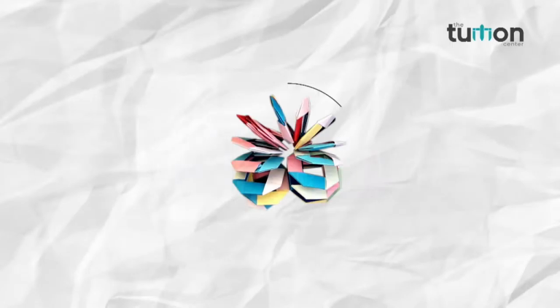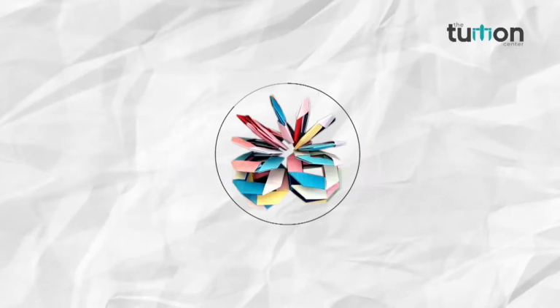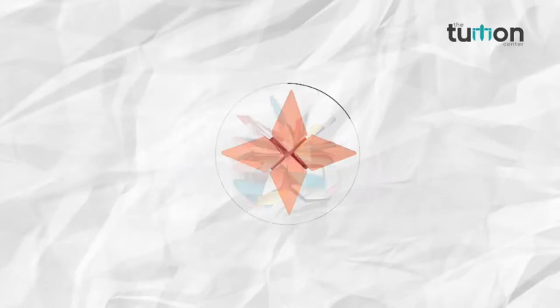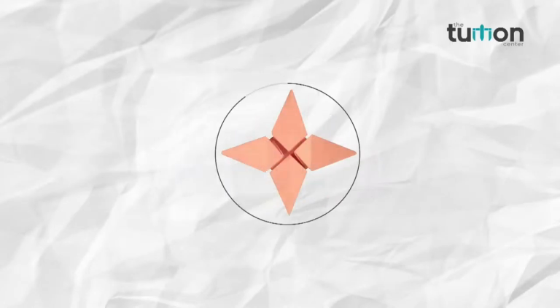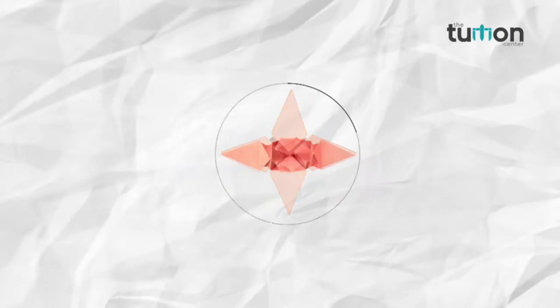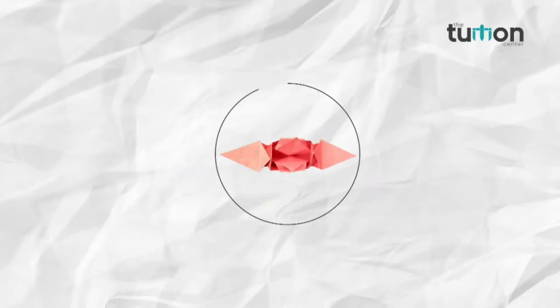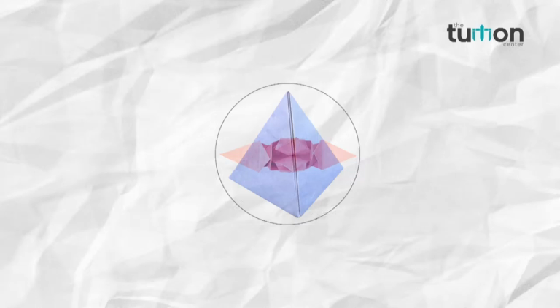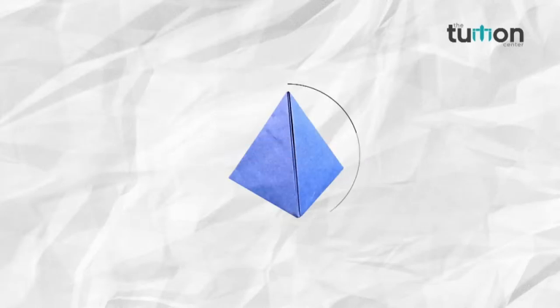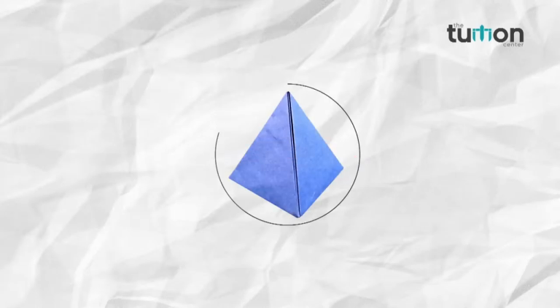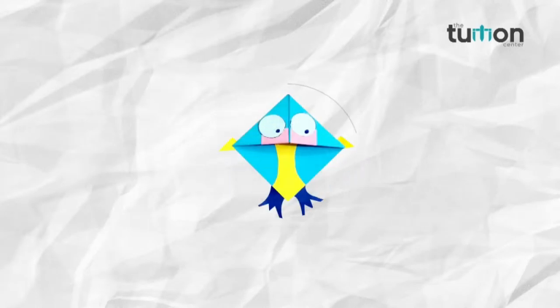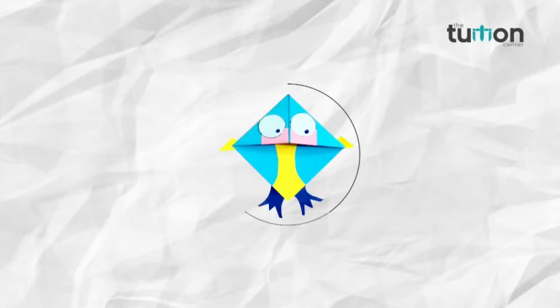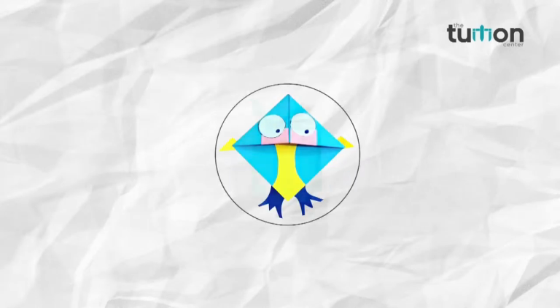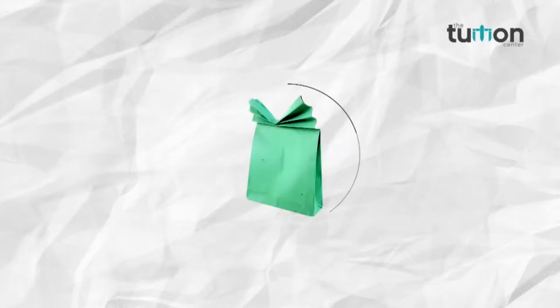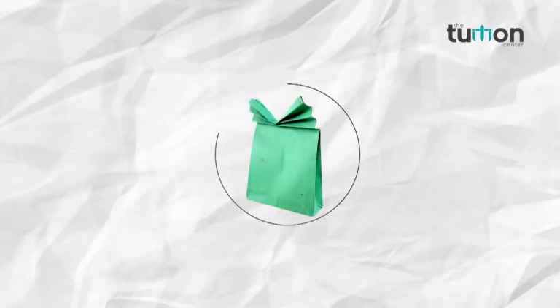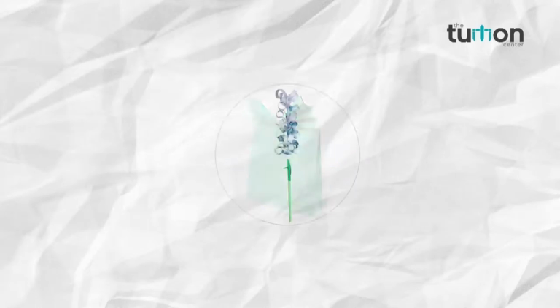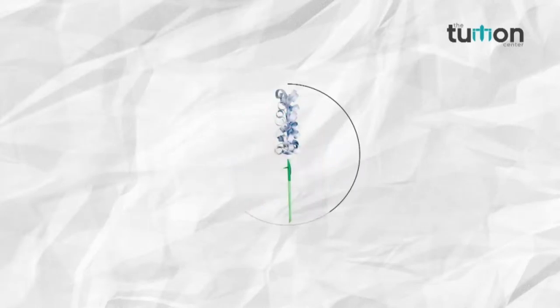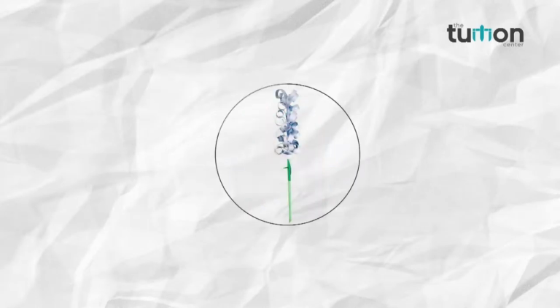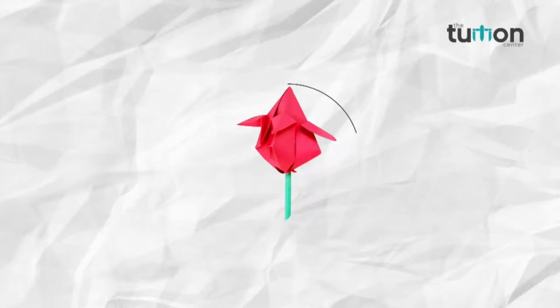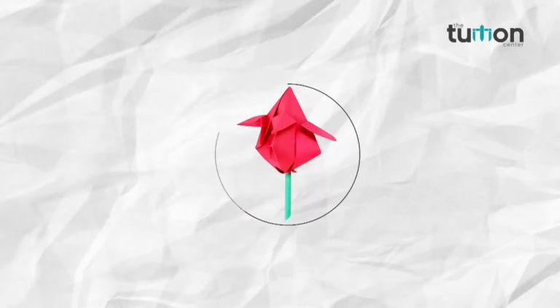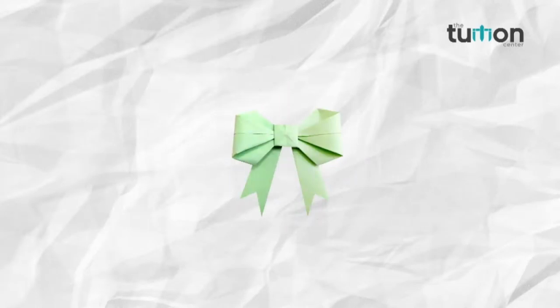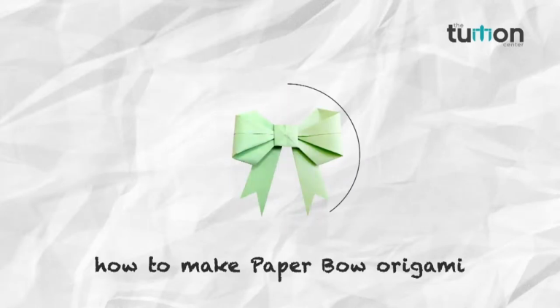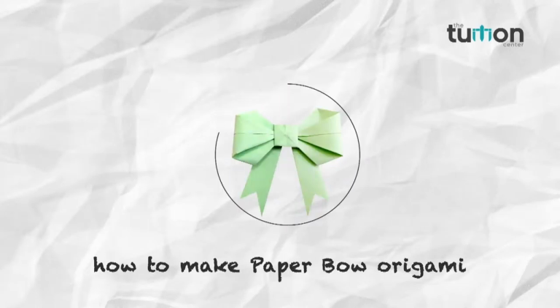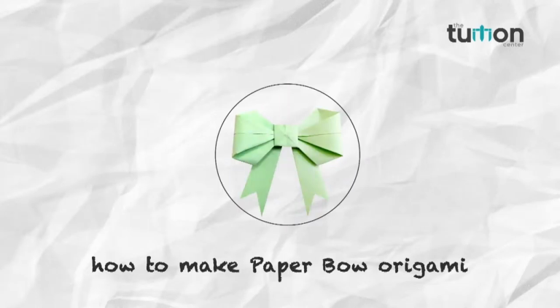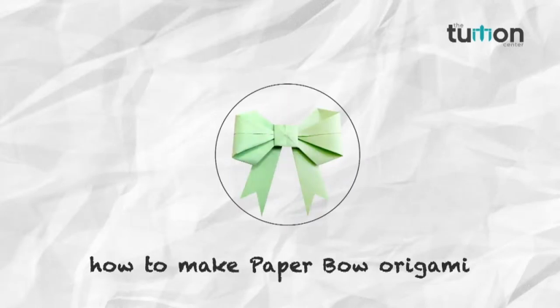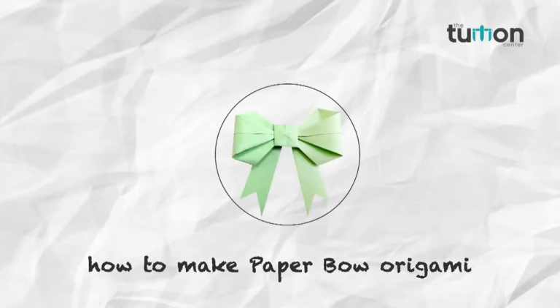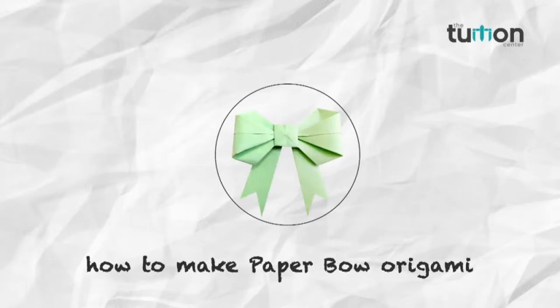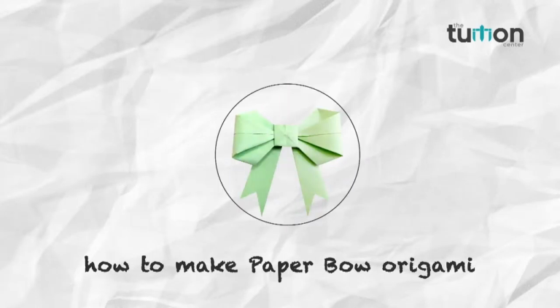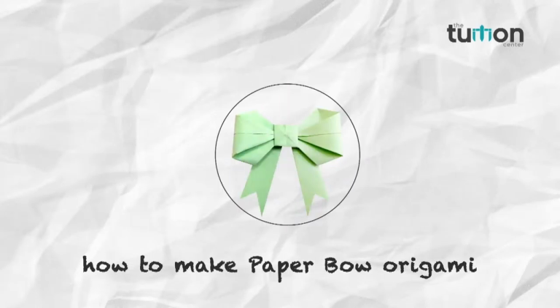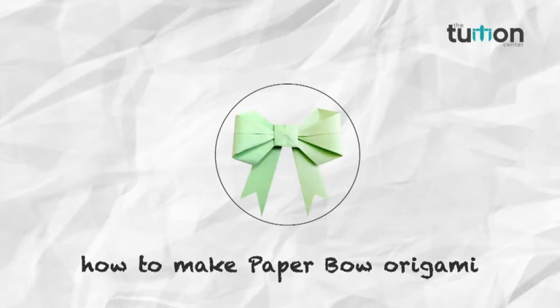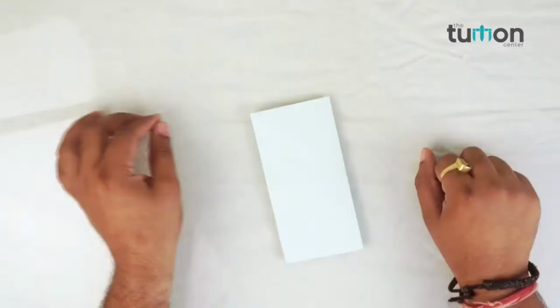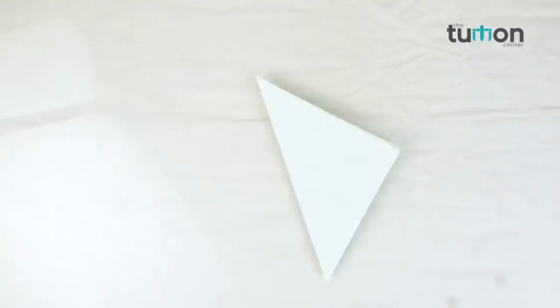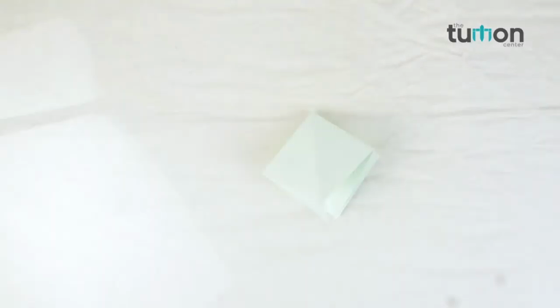Come friends, let's learn a new thing in our channel the tuition center. In this video we will learn how to make a paper bow.